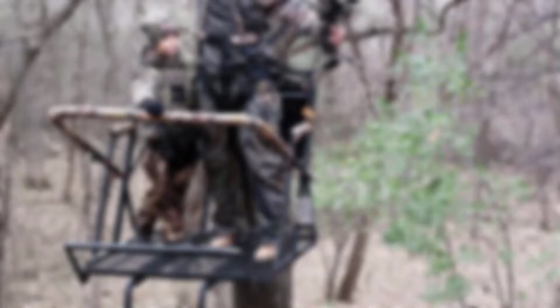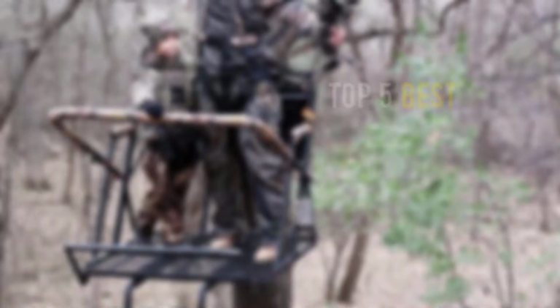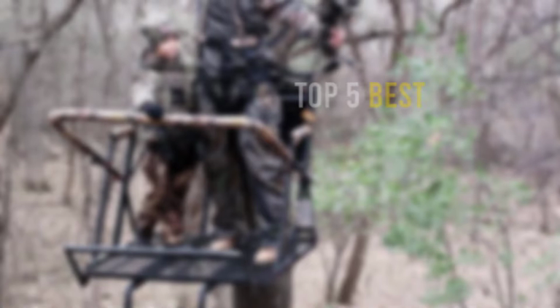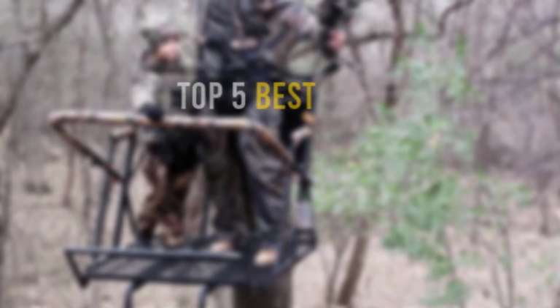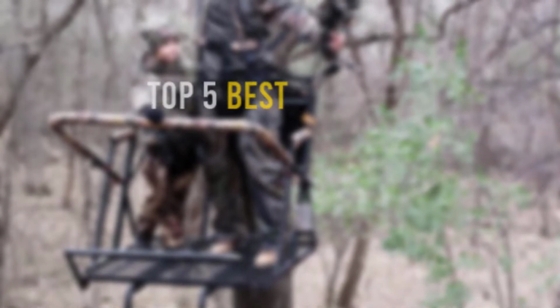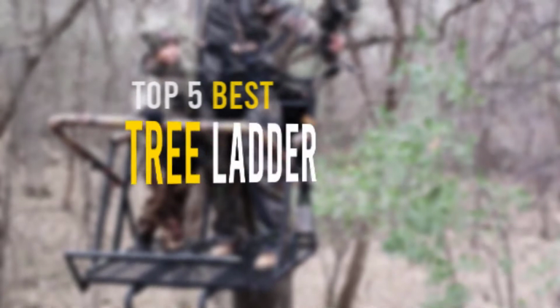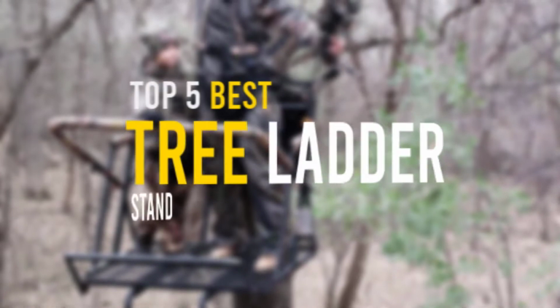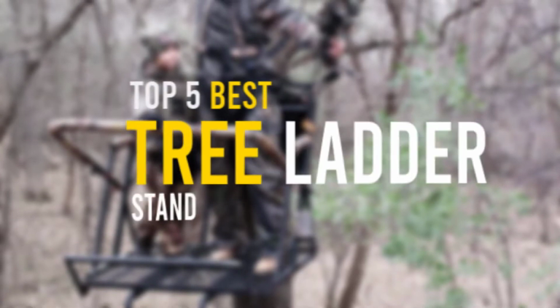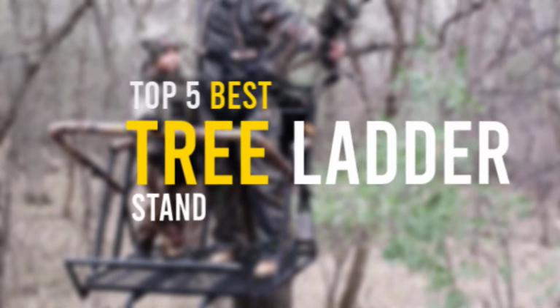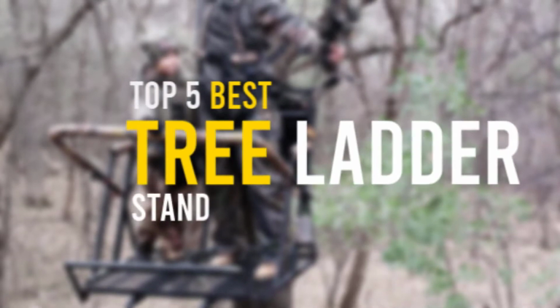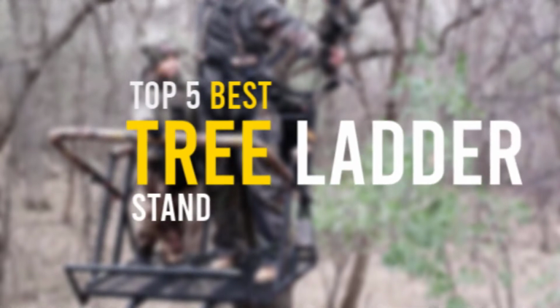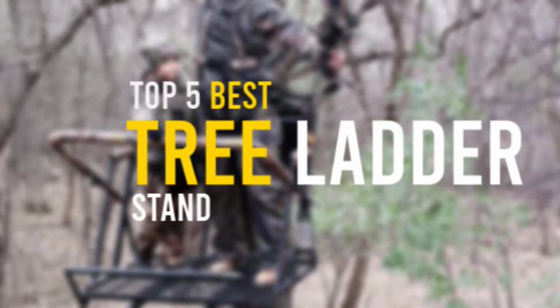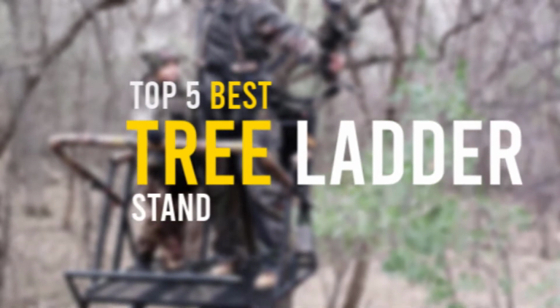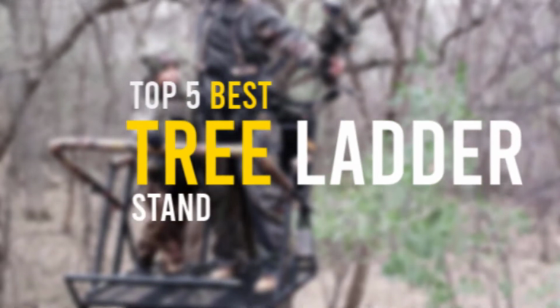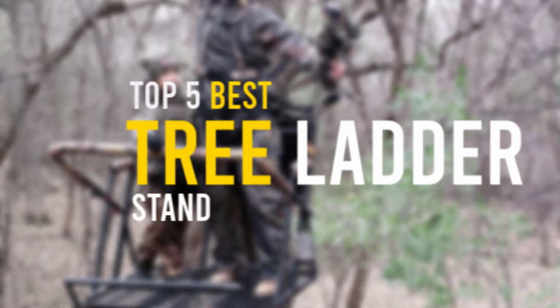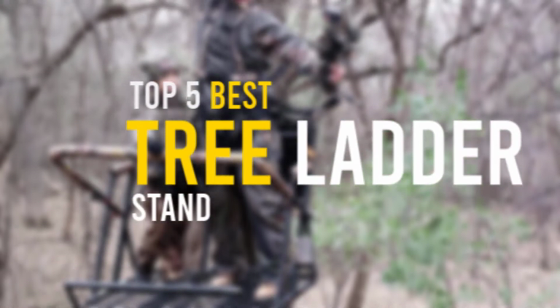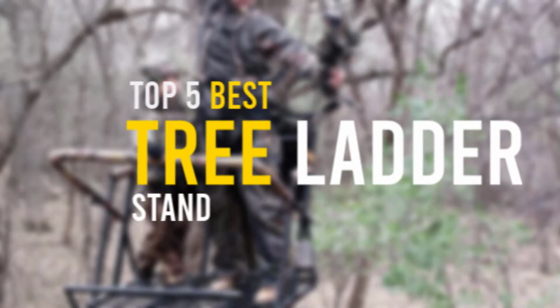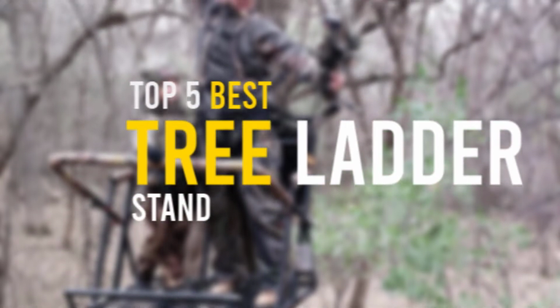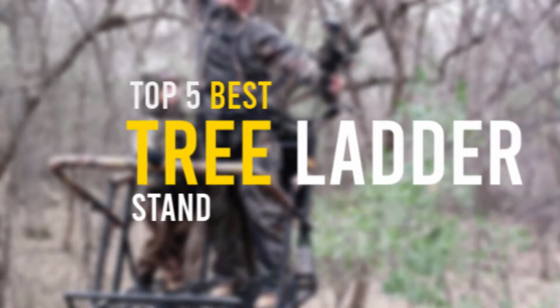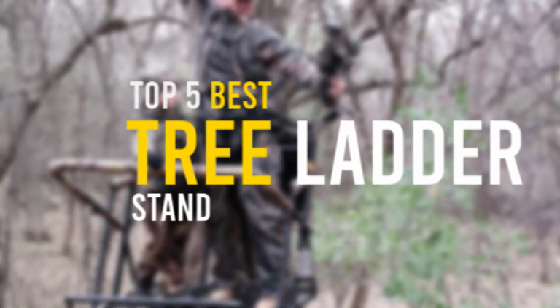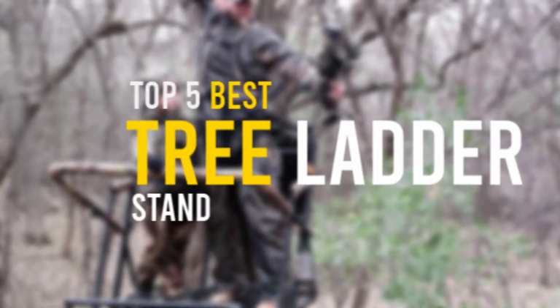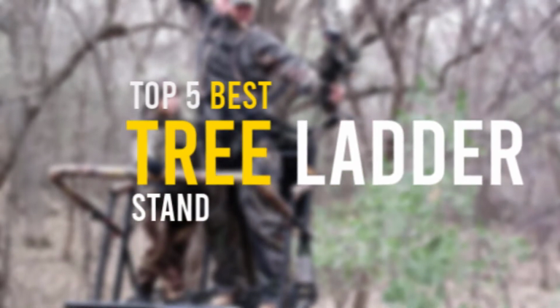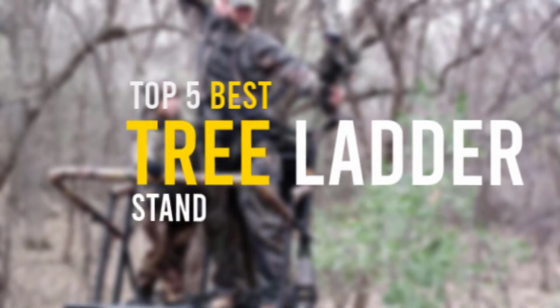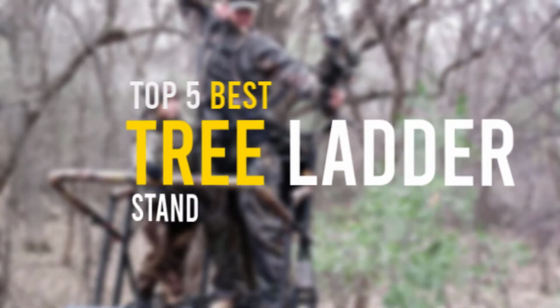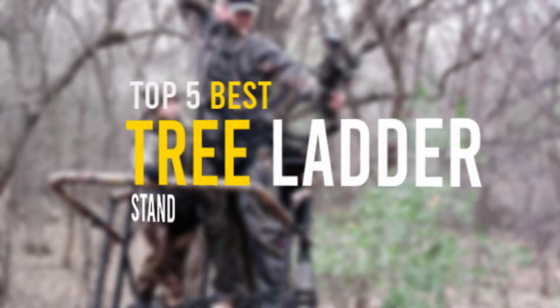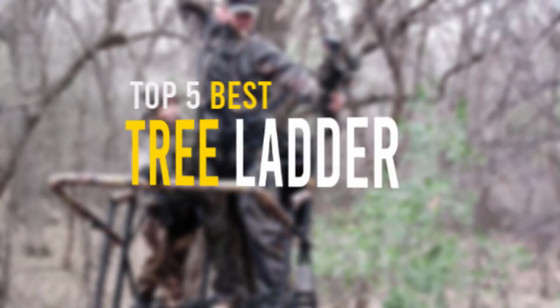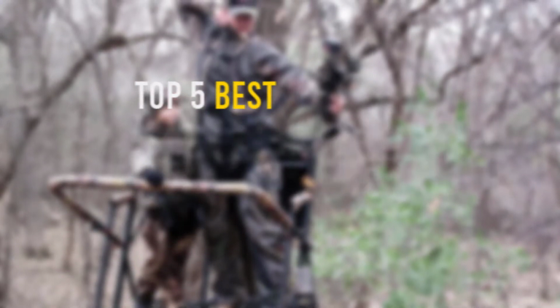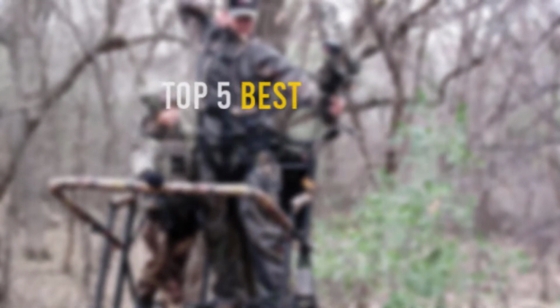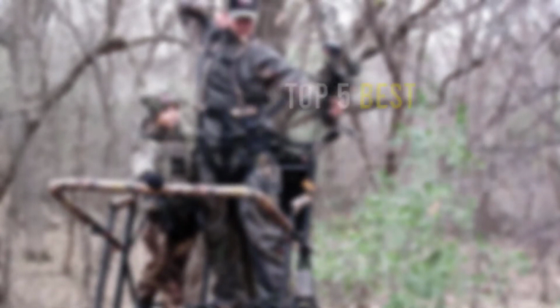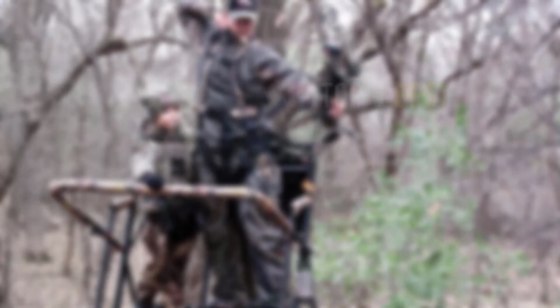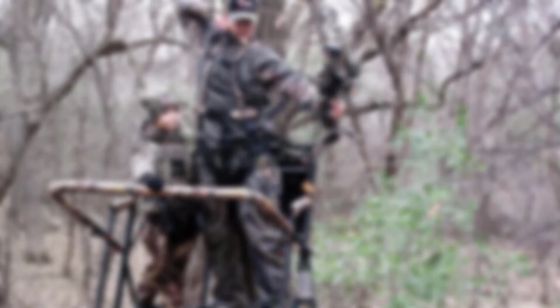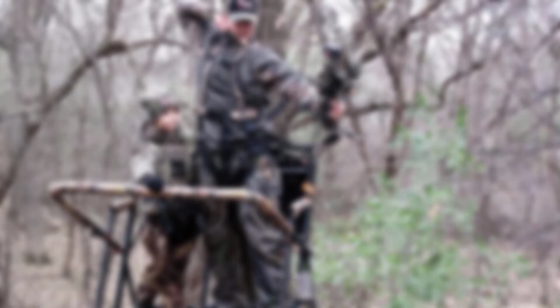In this video, we will discuss the top 5 best tree ladder stands. So let's get started.